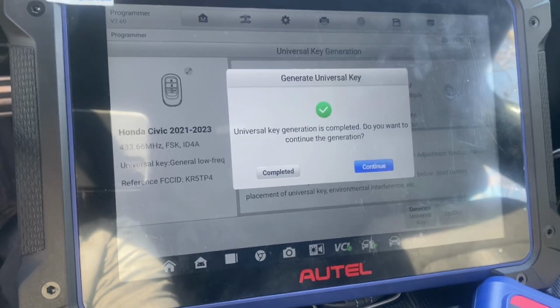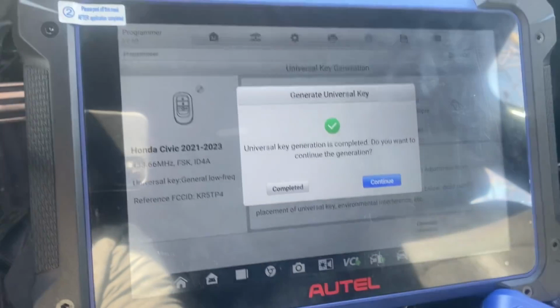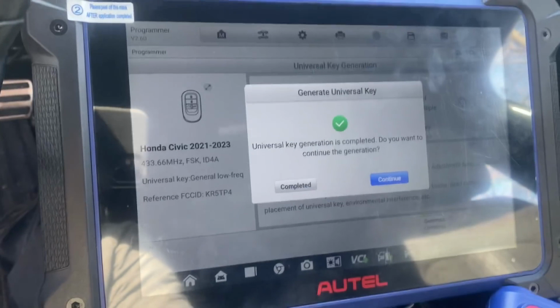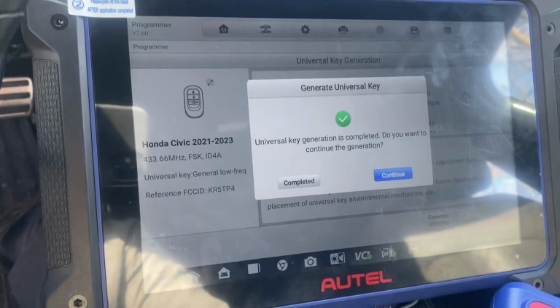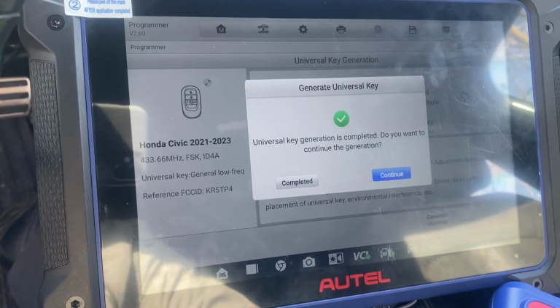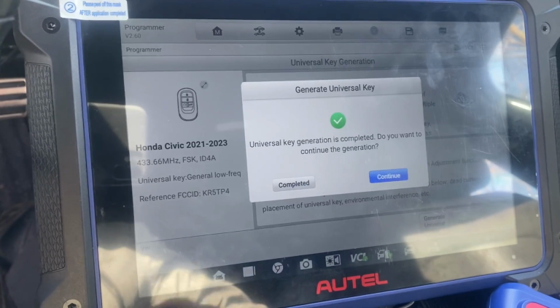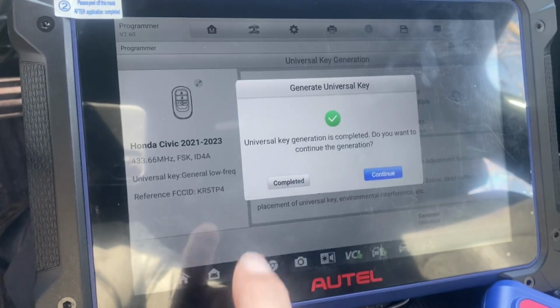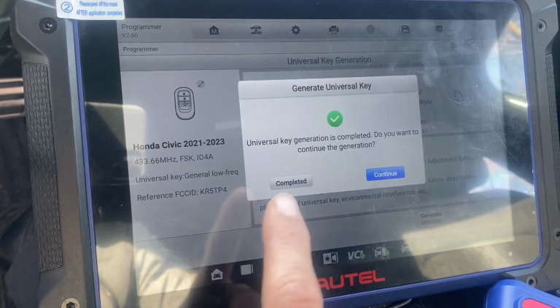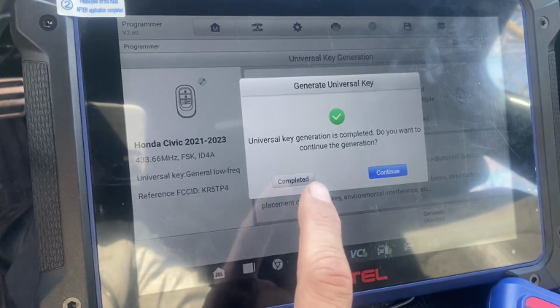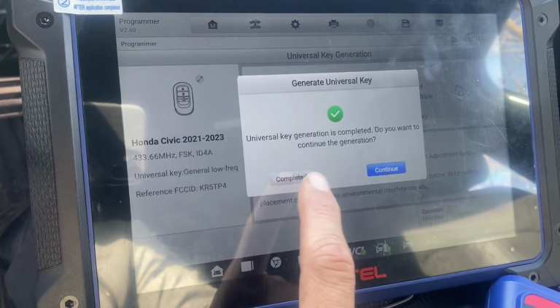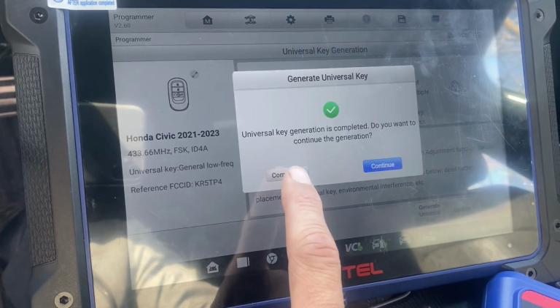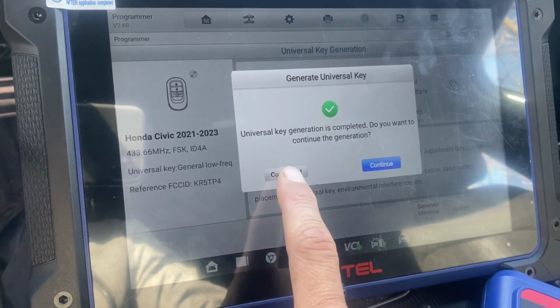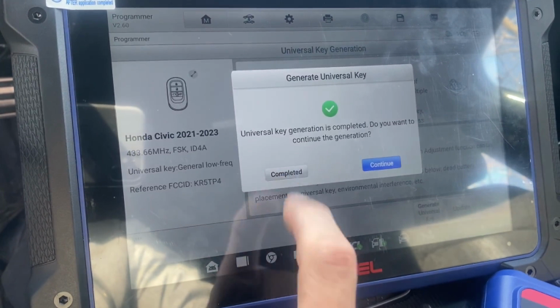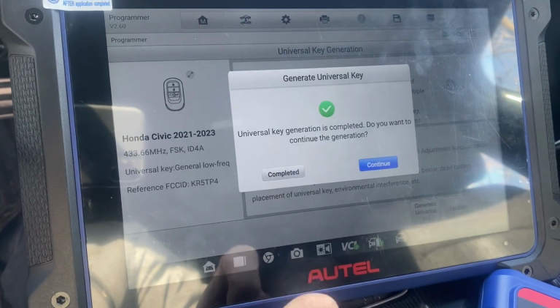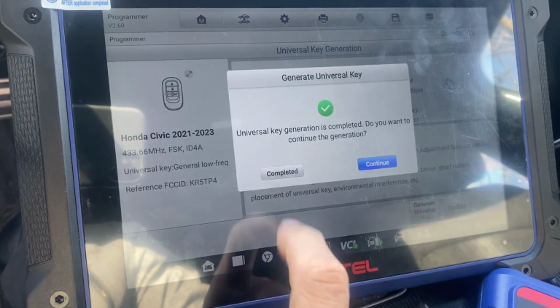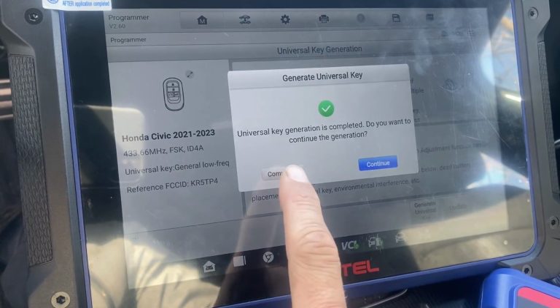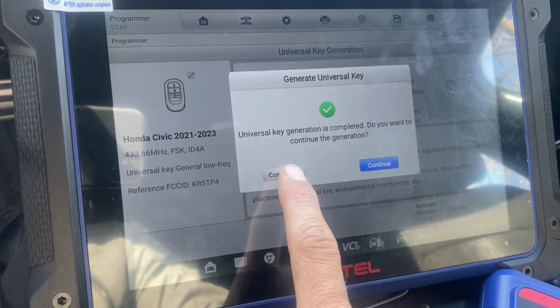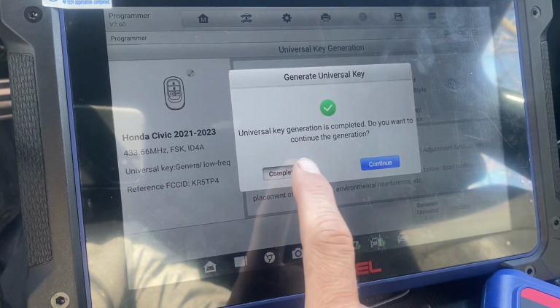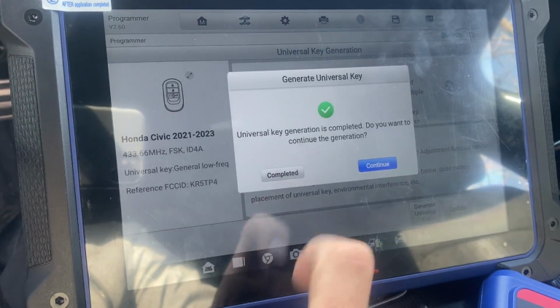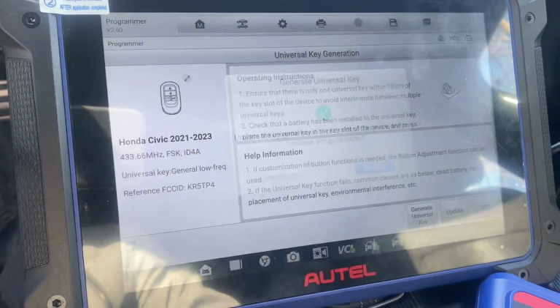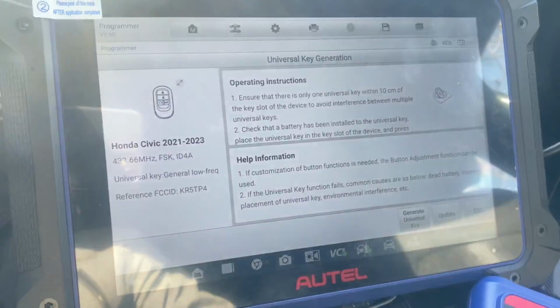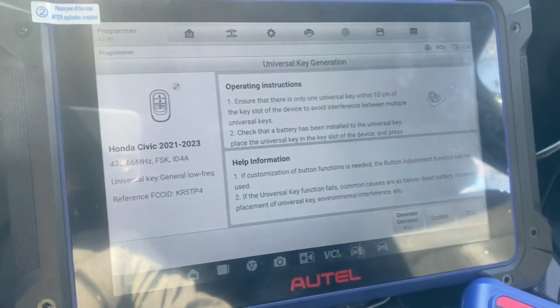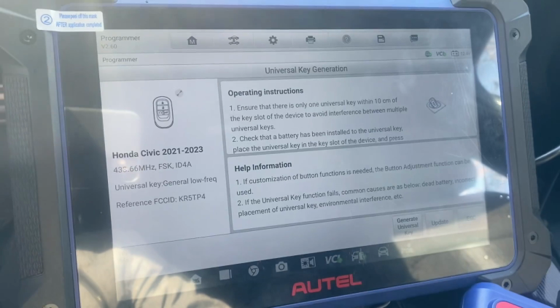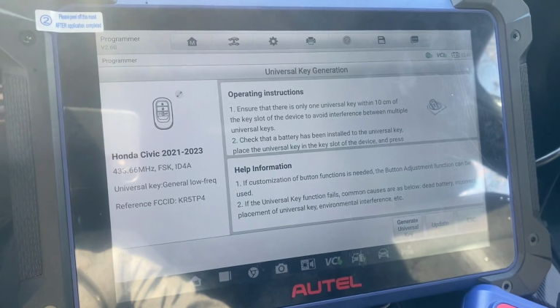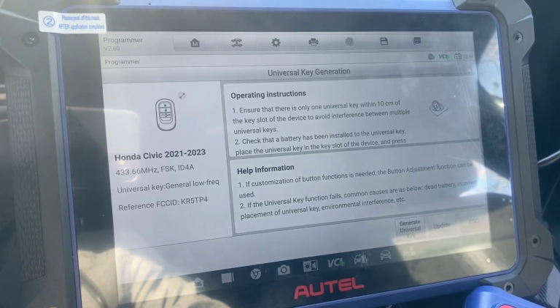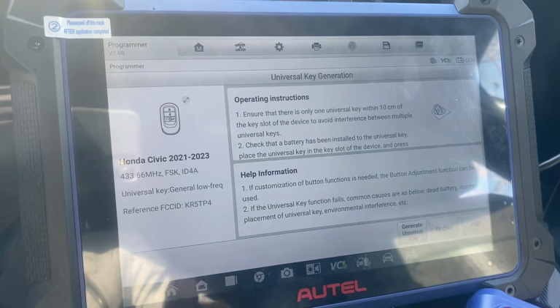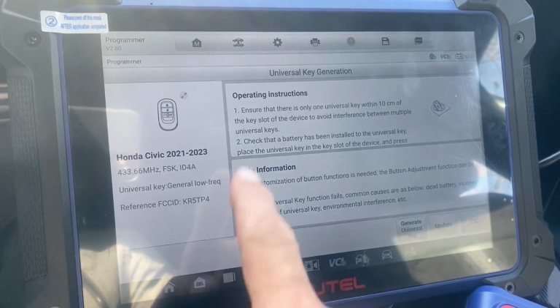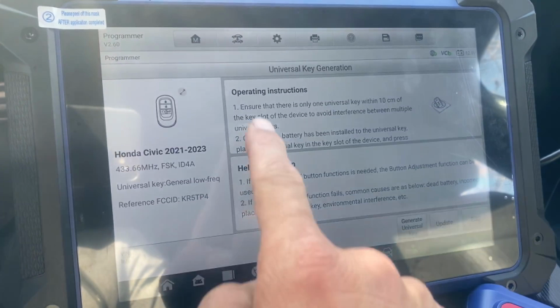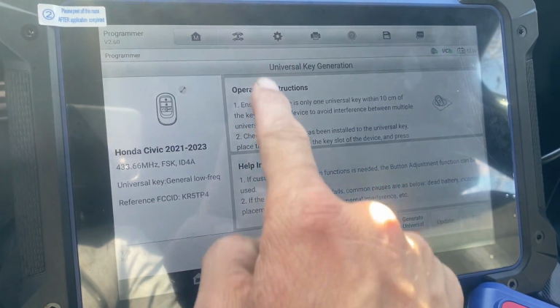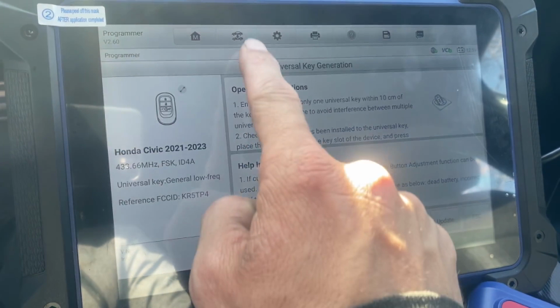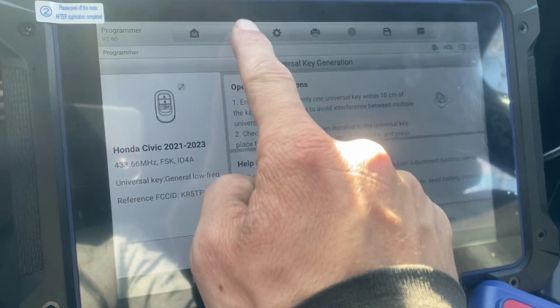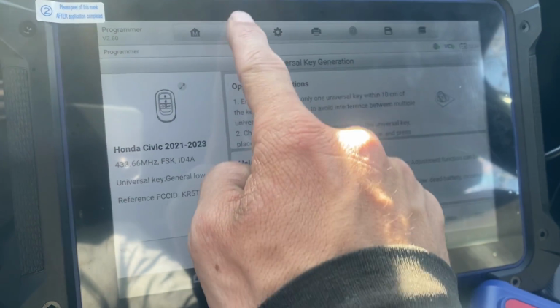Key generation complete. Let's press Complete. We're going to back out of here. Let's exit.